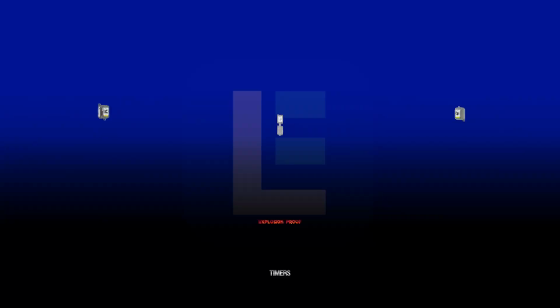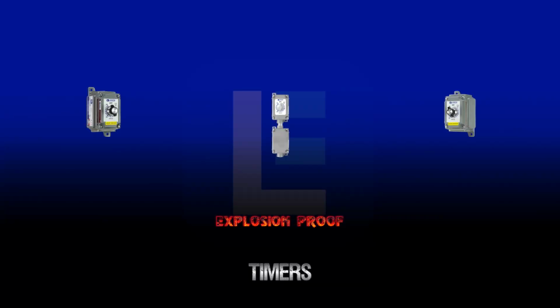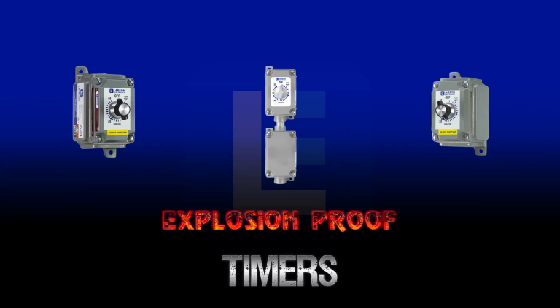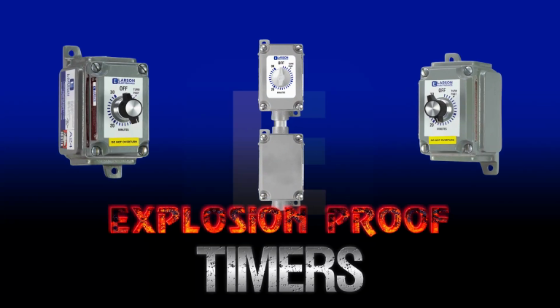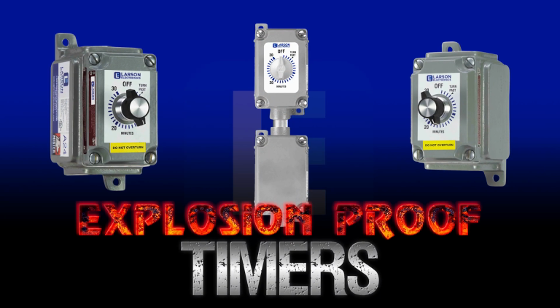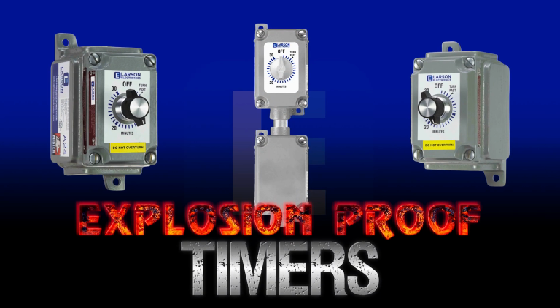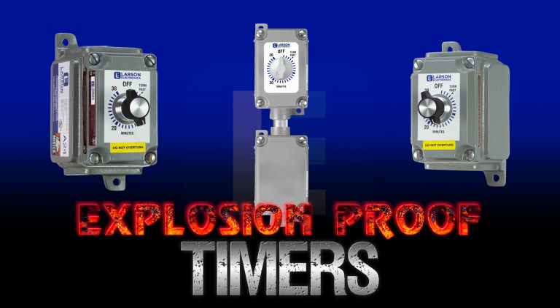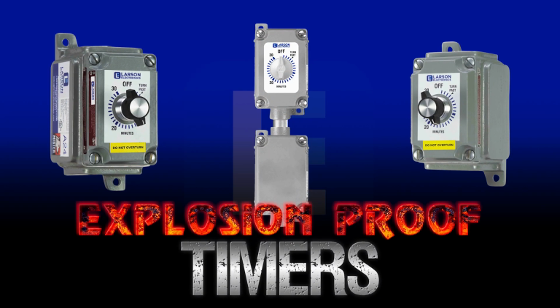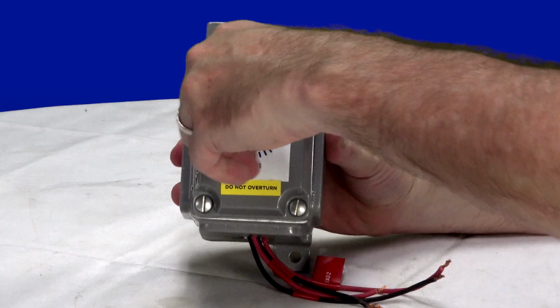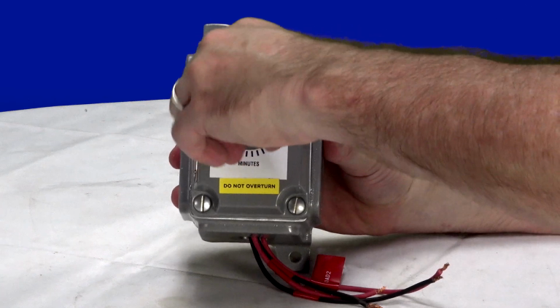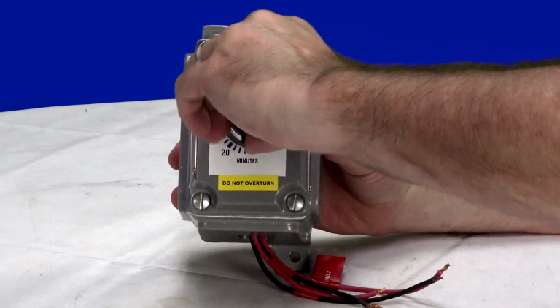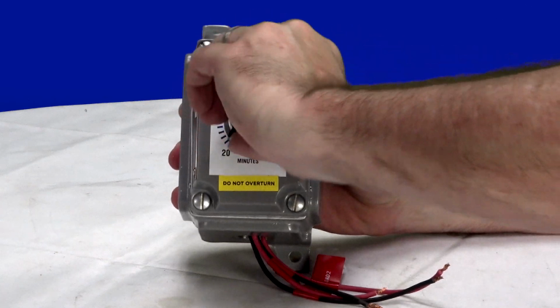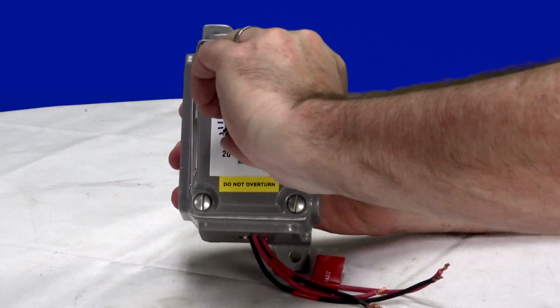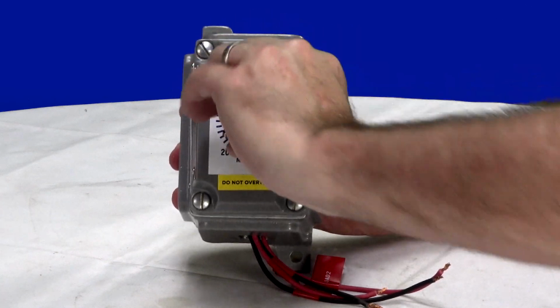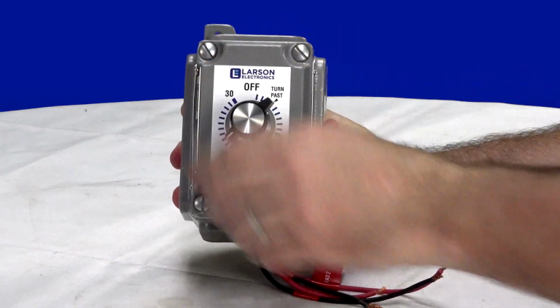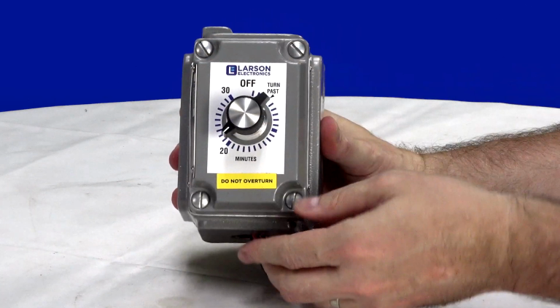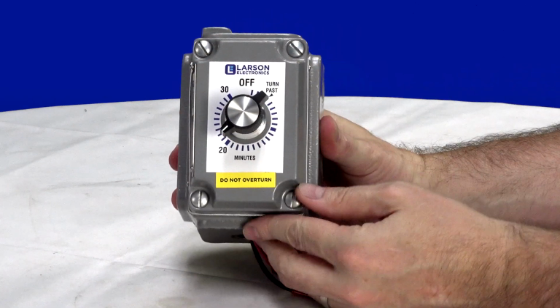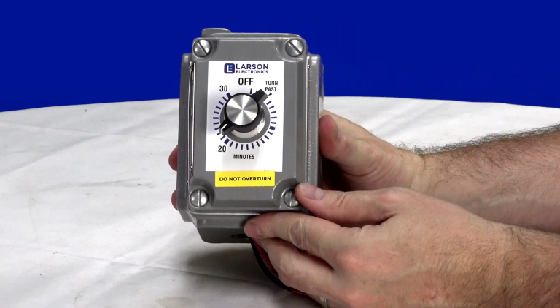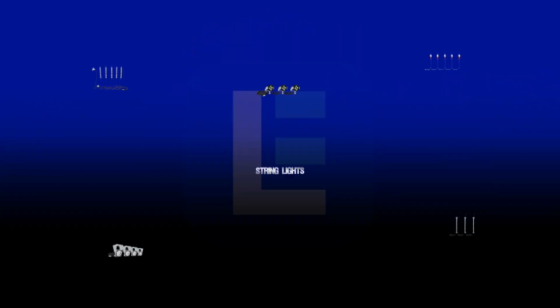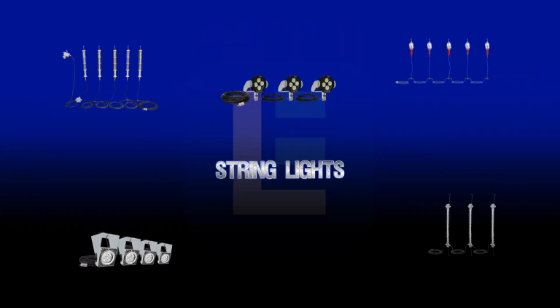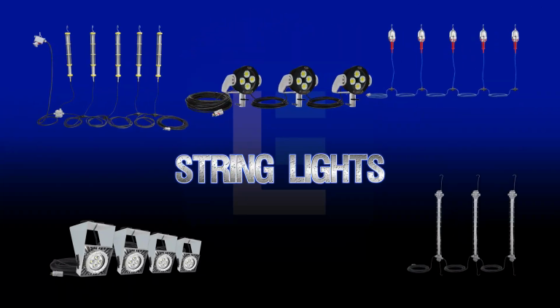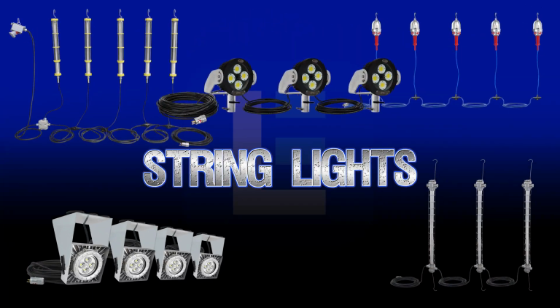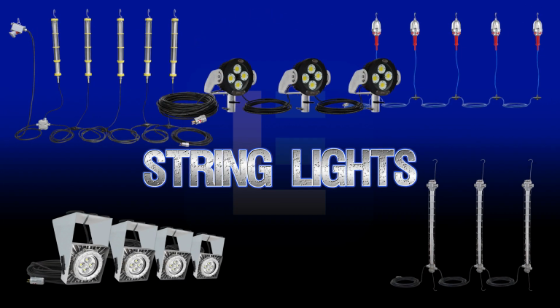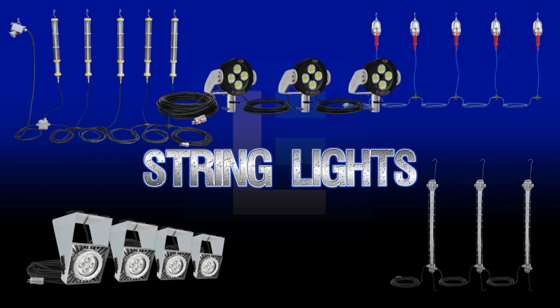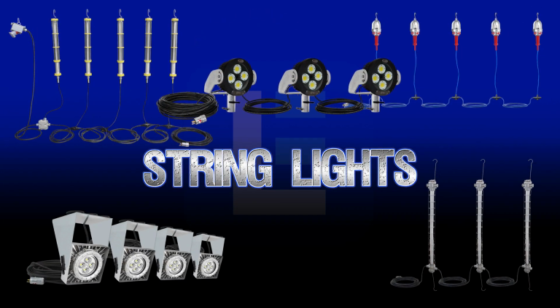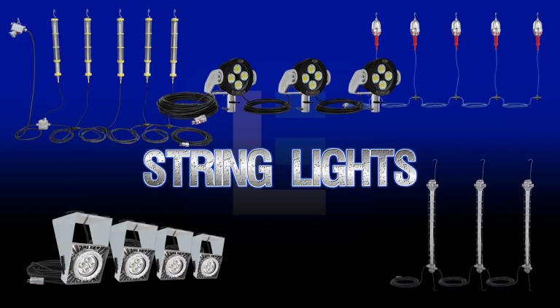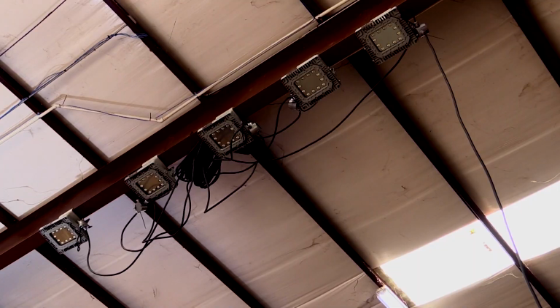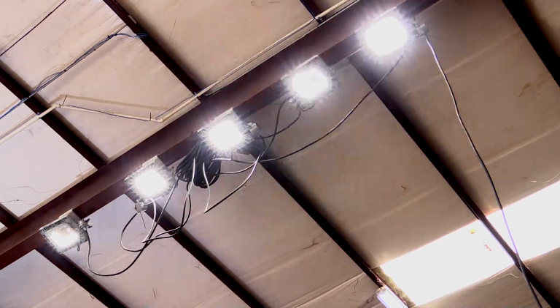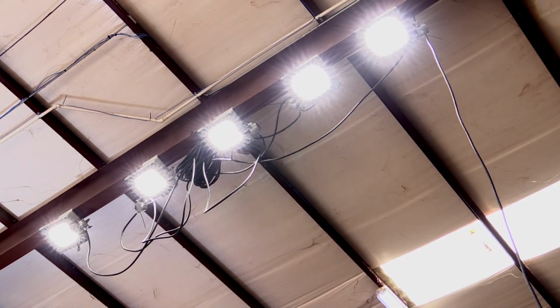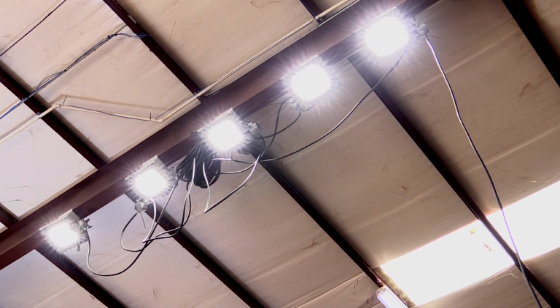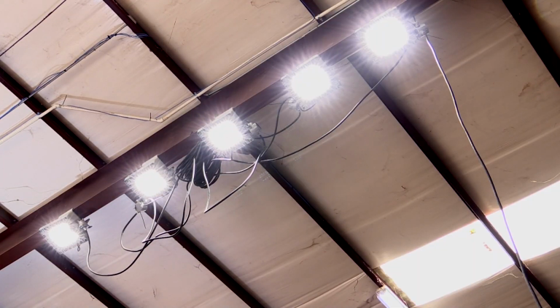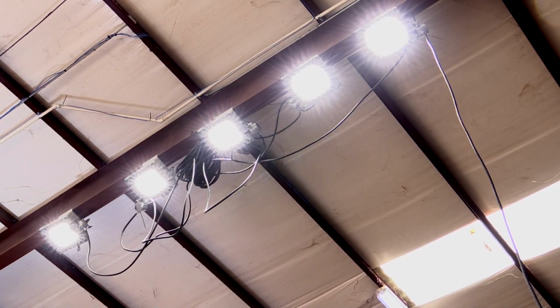When it comes to types of equipment, a wide range of explosion proof products are available on the market today.